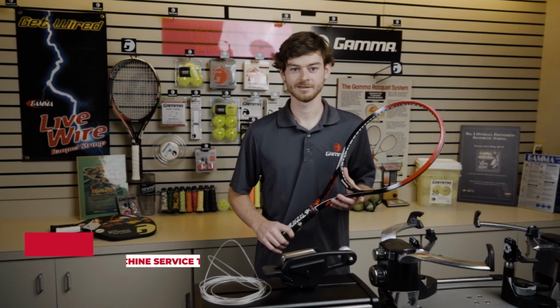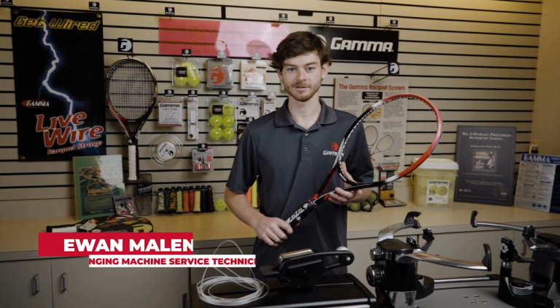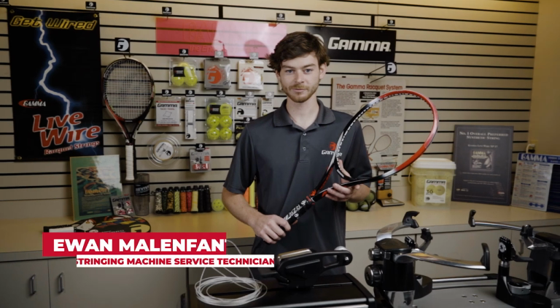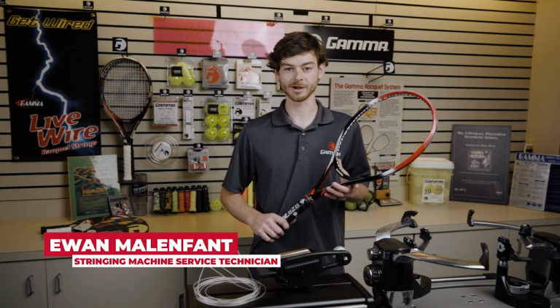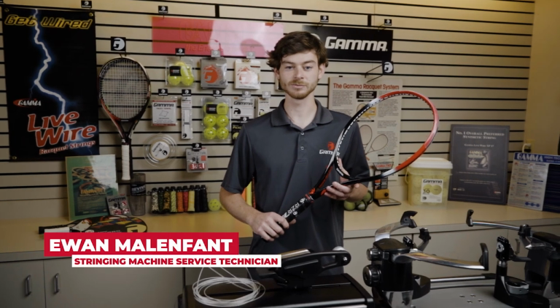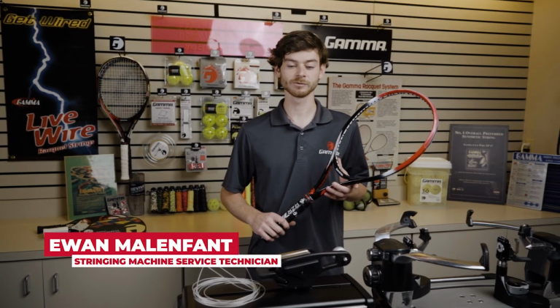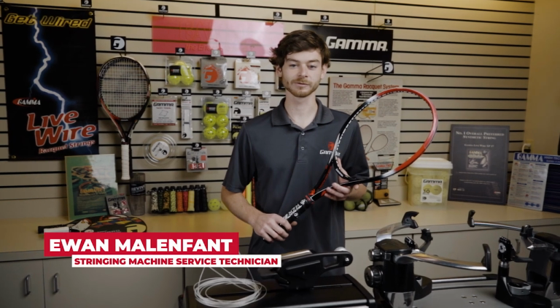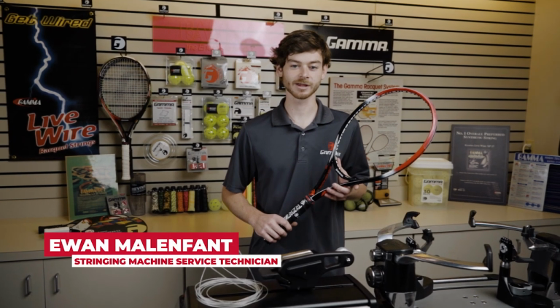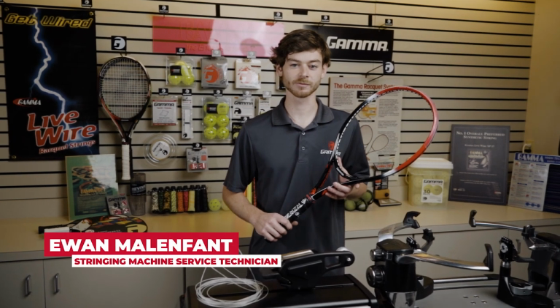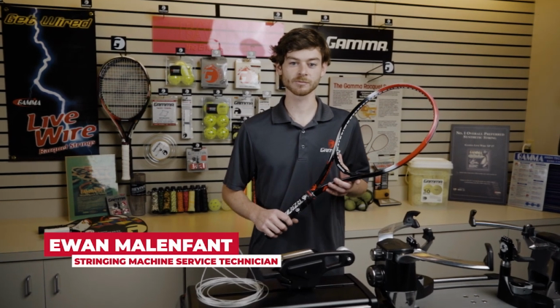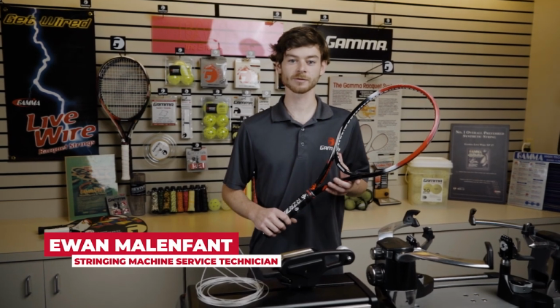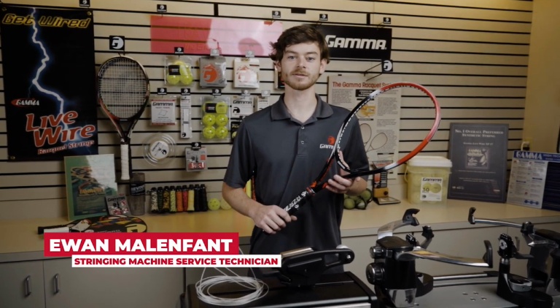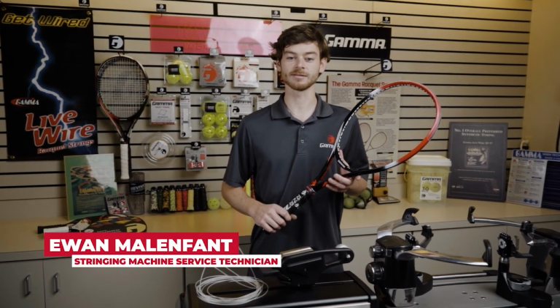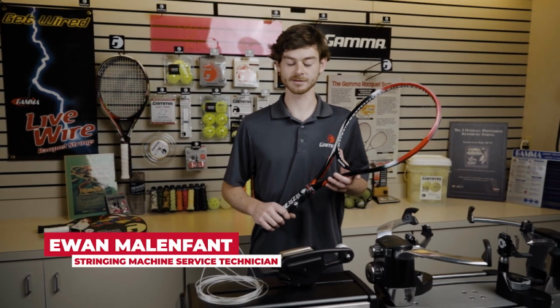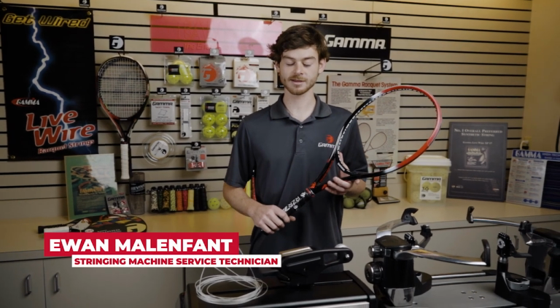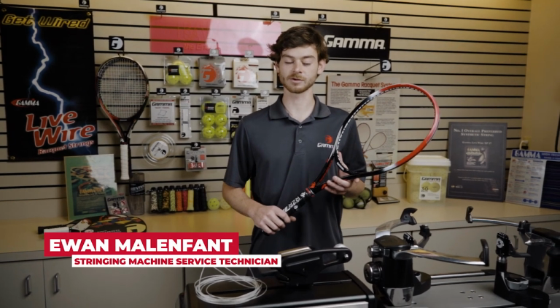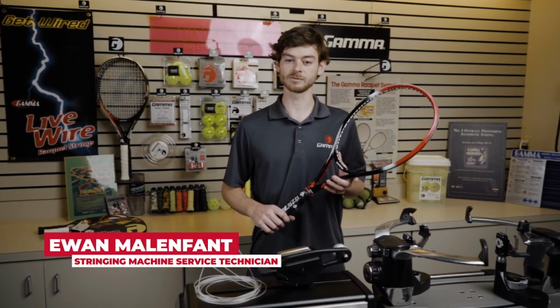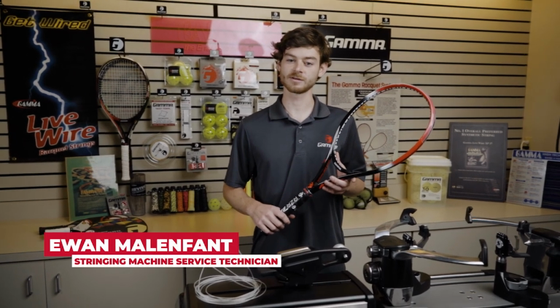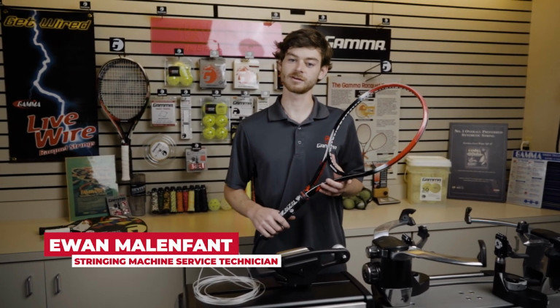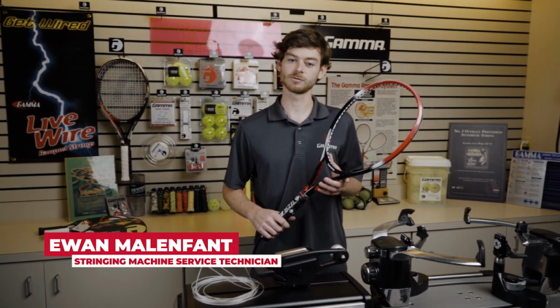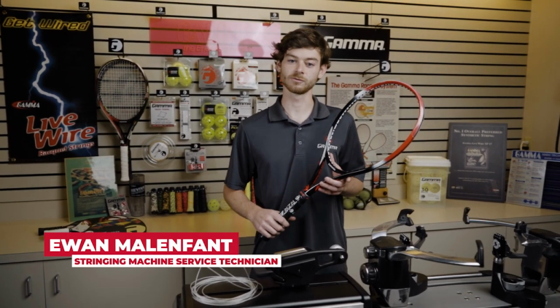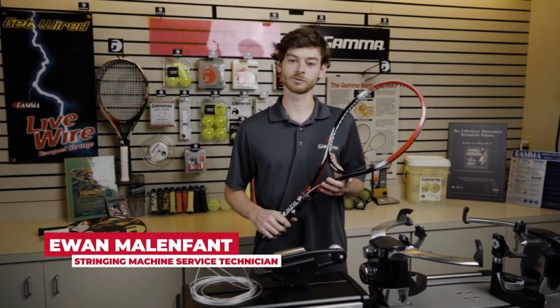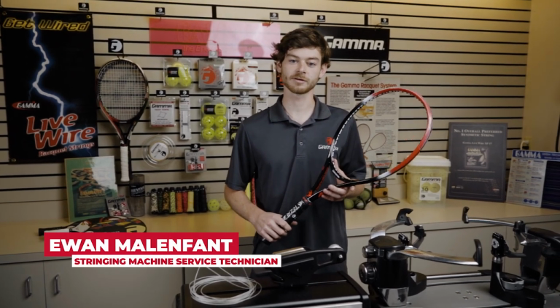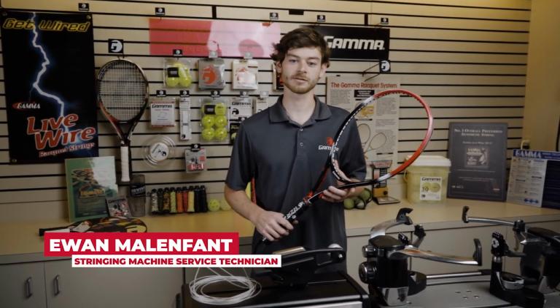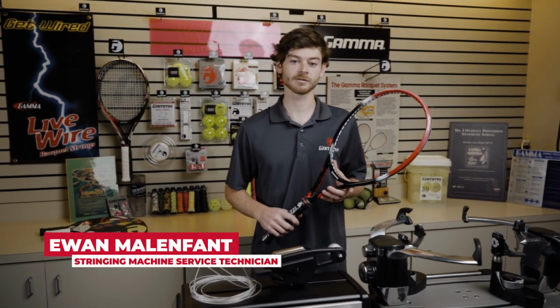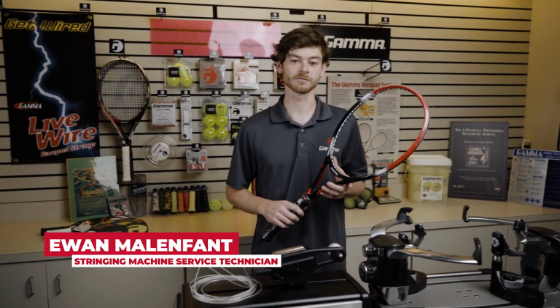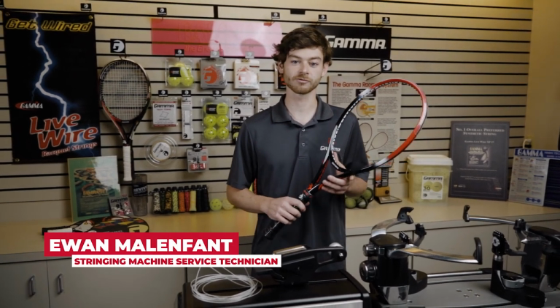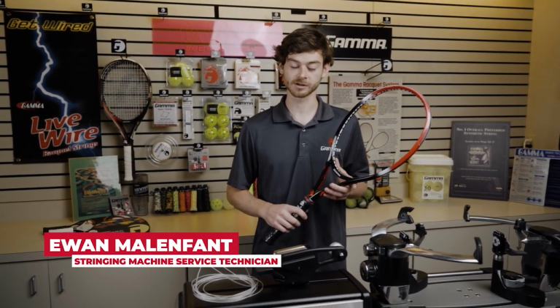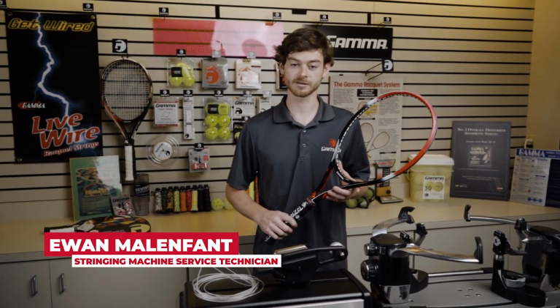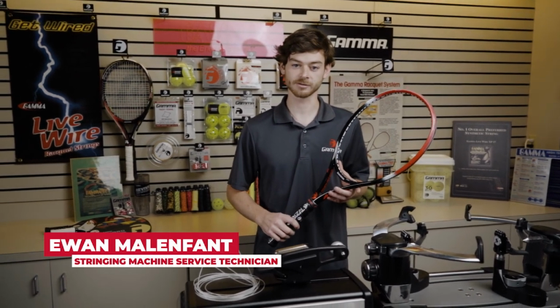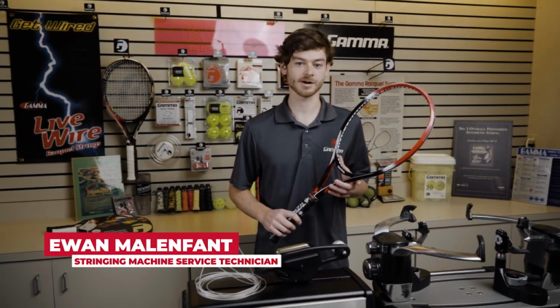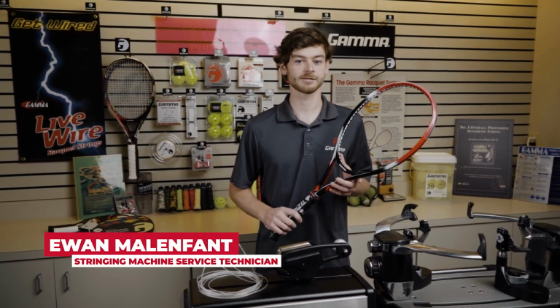Hello, I'm Ewan with Gamma Sports and today I'm going to be taking you through the process of stringing a tennis racket.